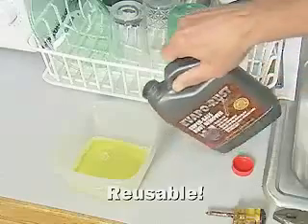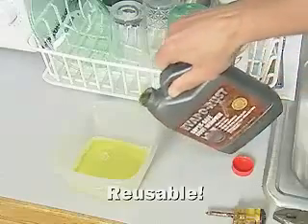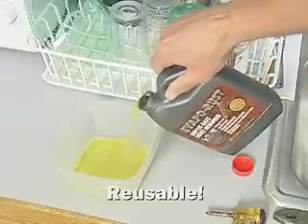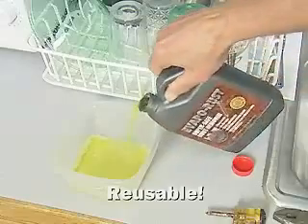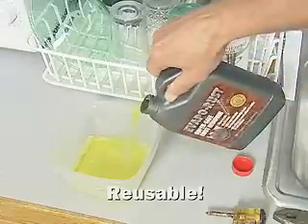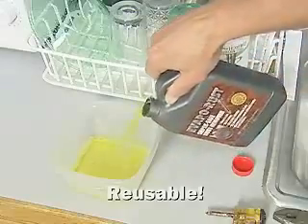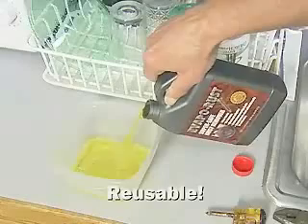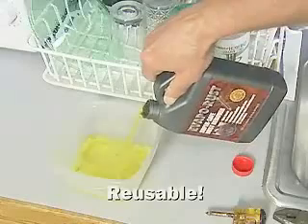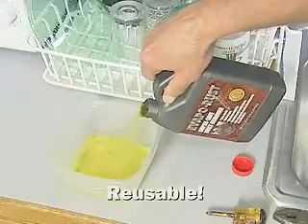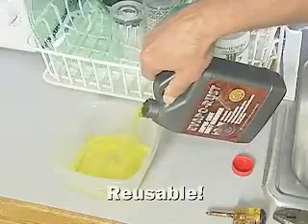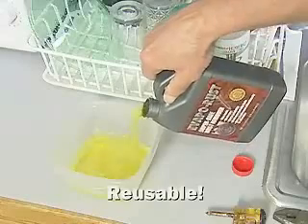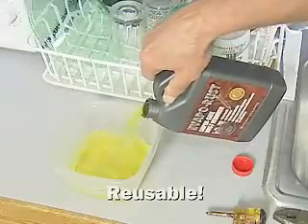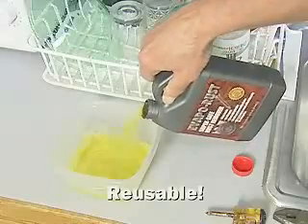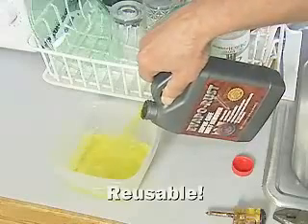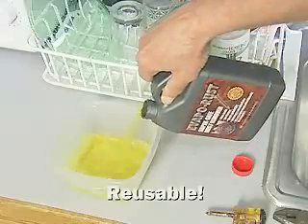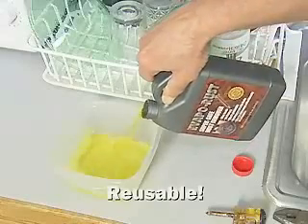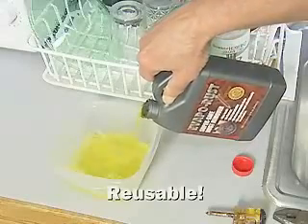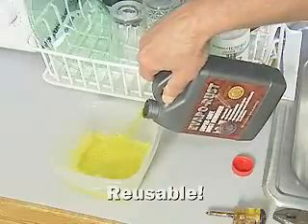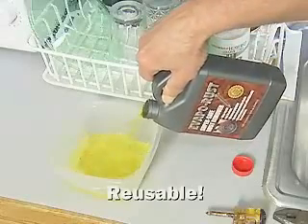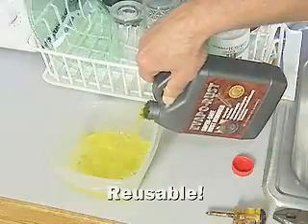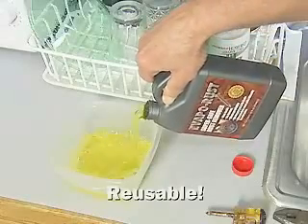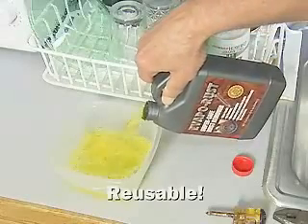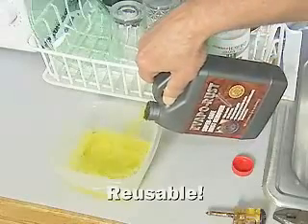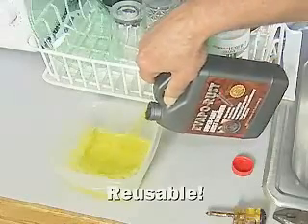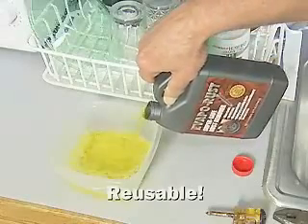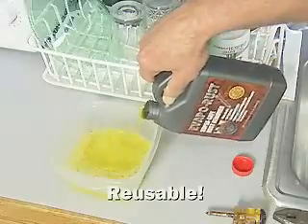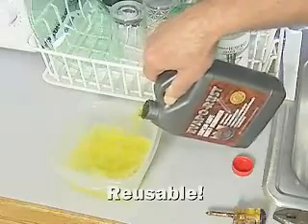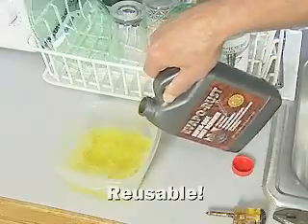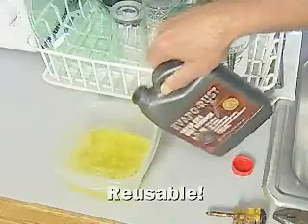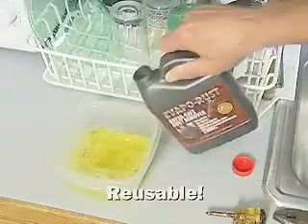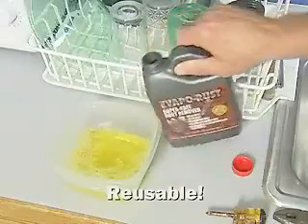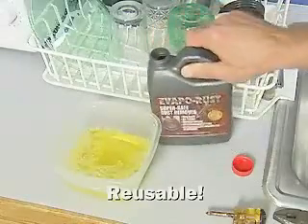Evaporust is reusable. Save it to use over and over to clean all your rusted items.